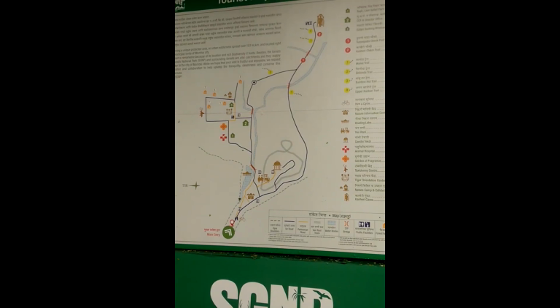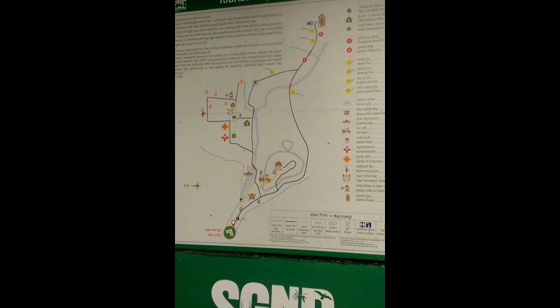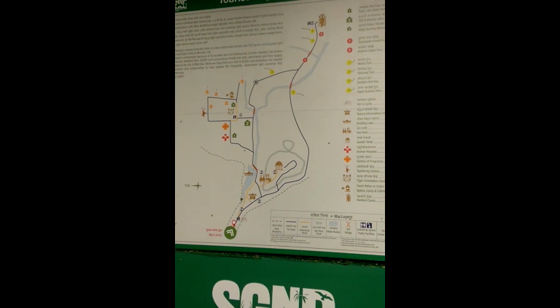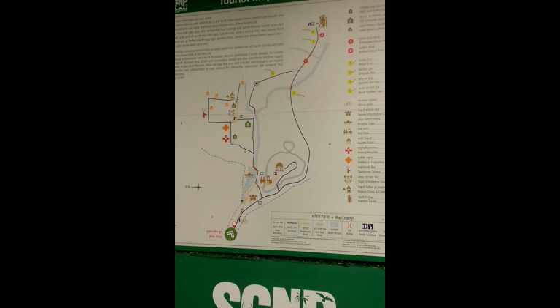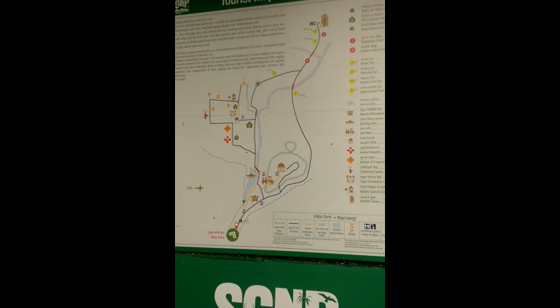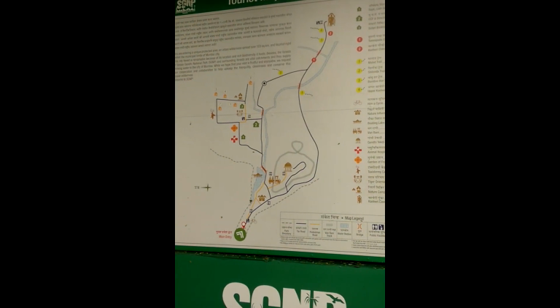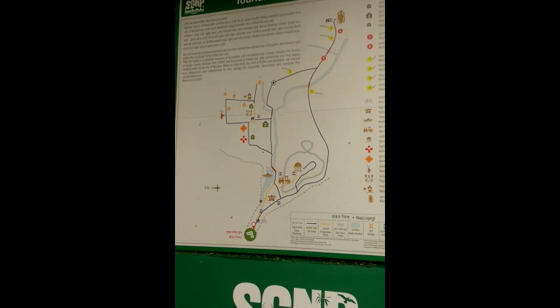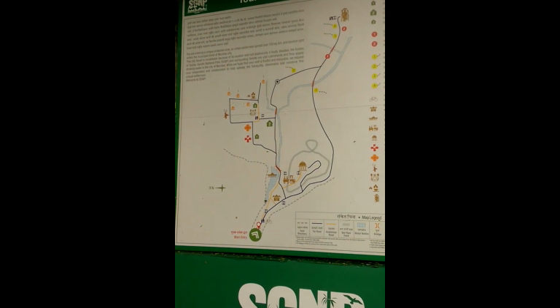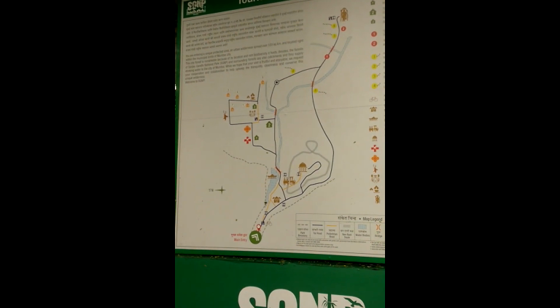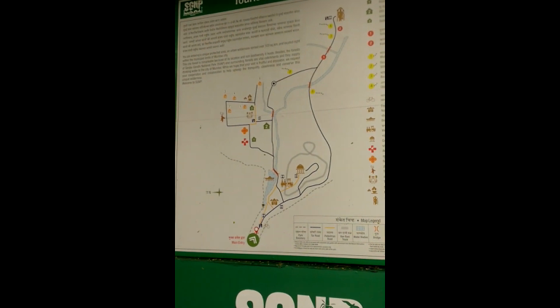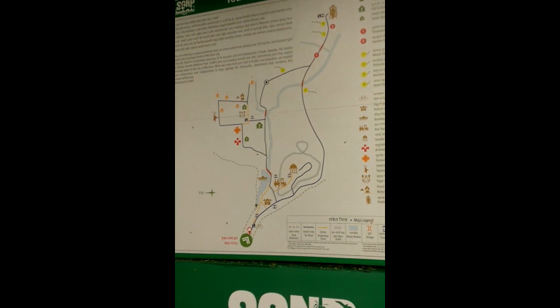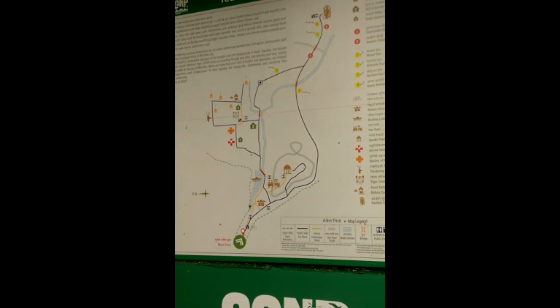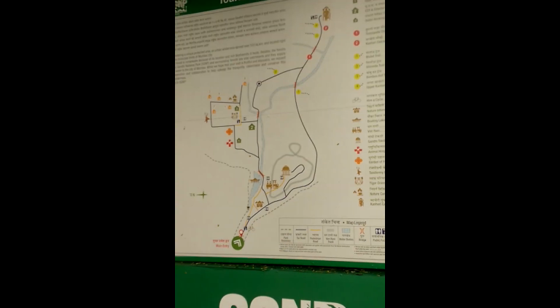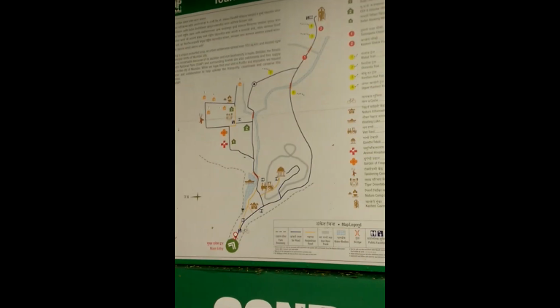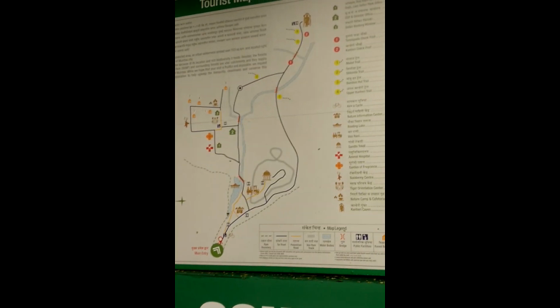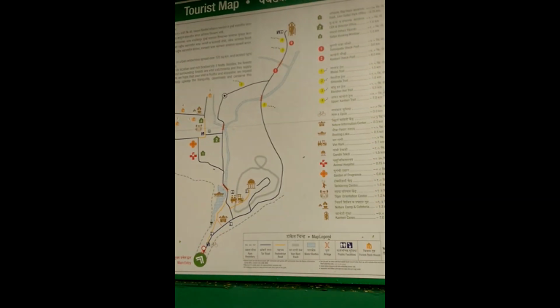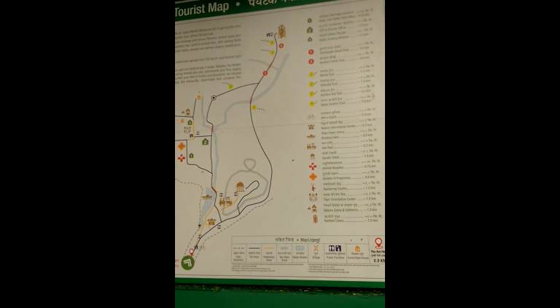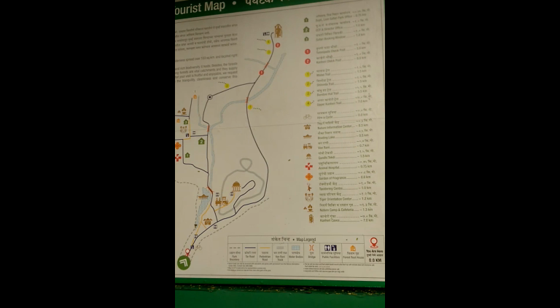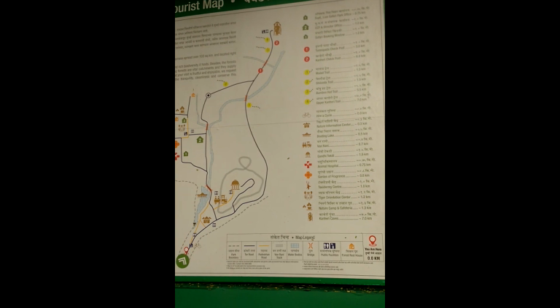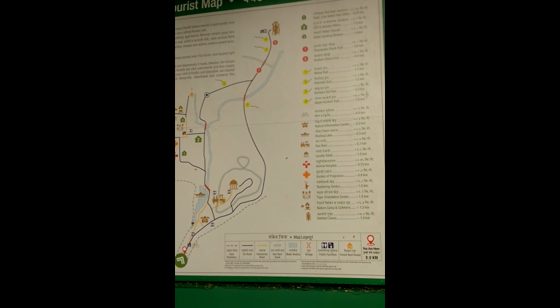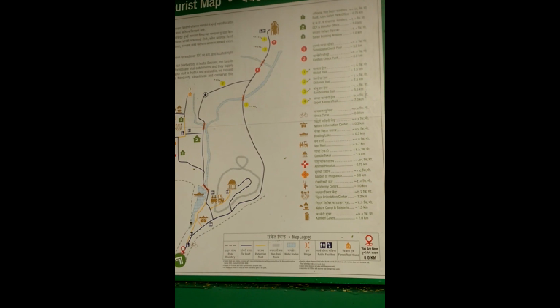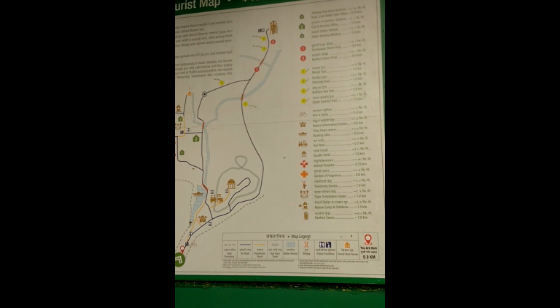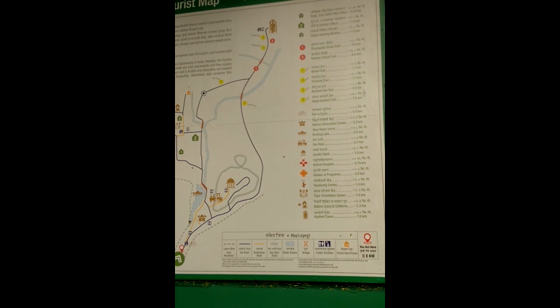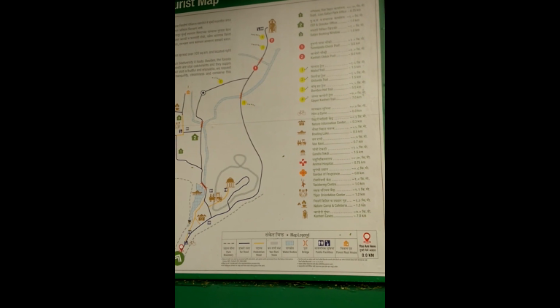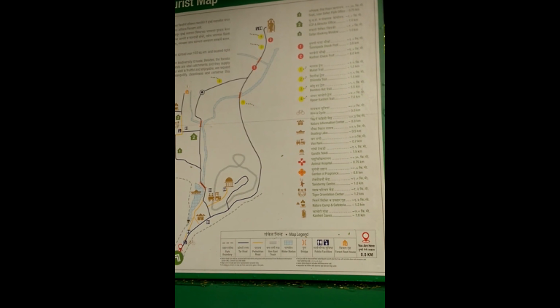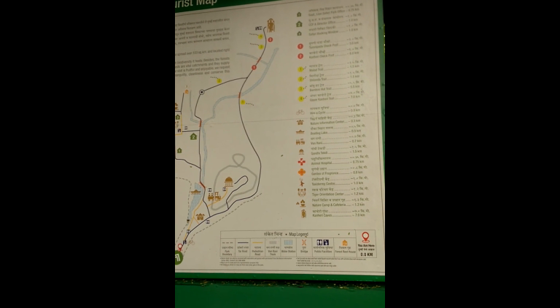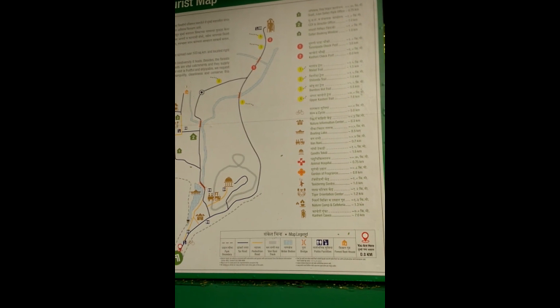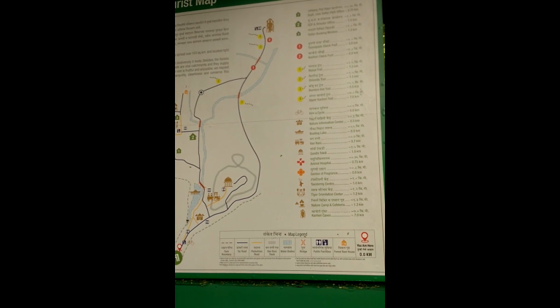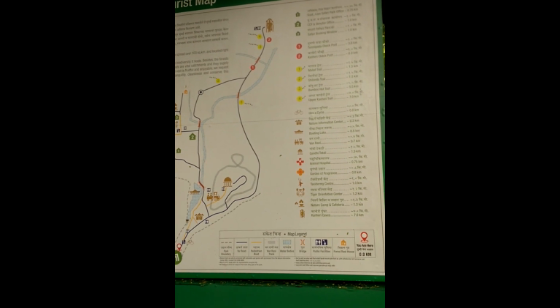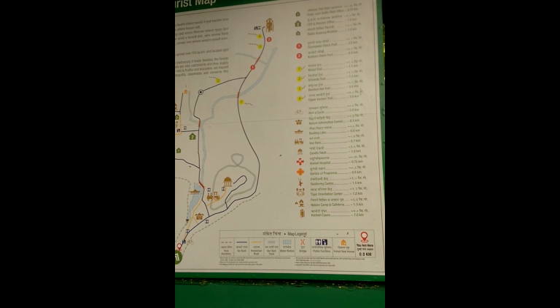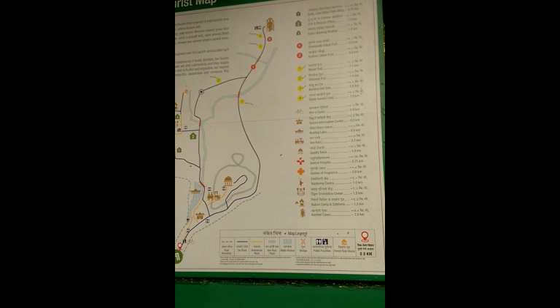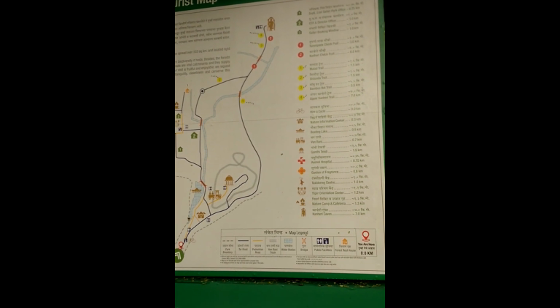So here is the map. All the details — everything is here.